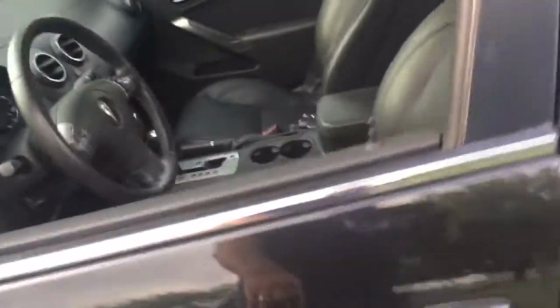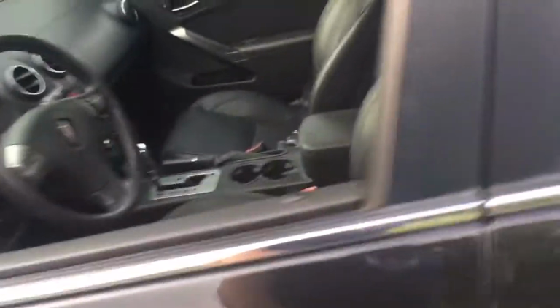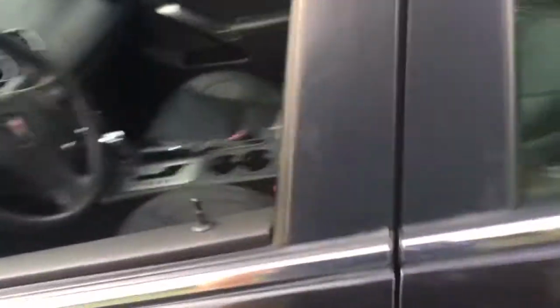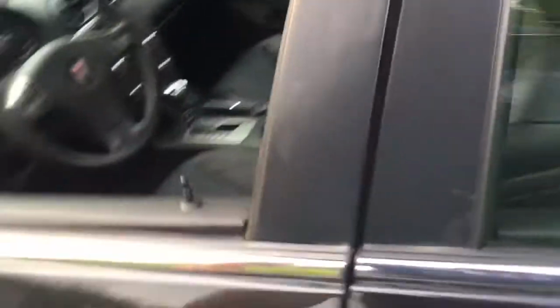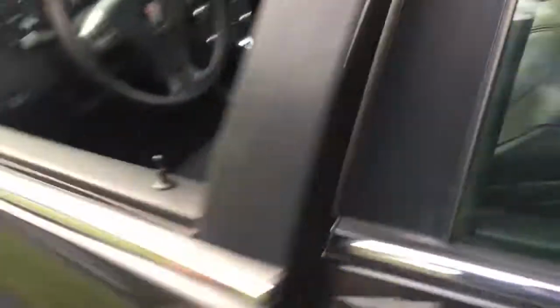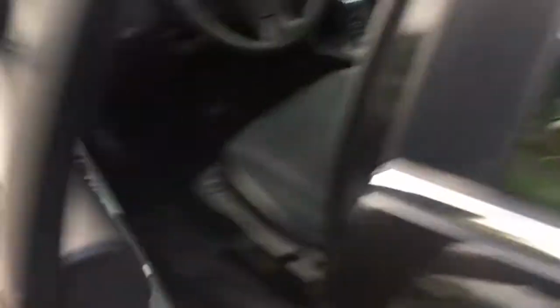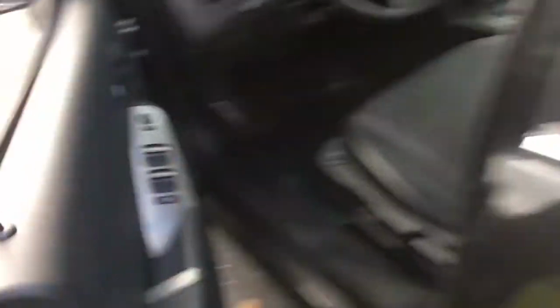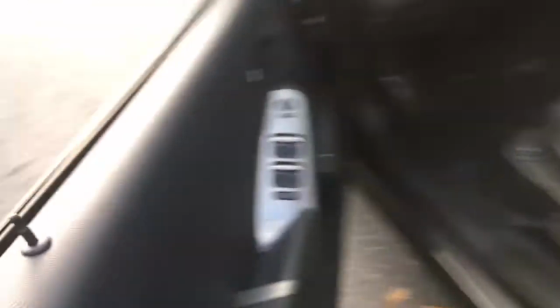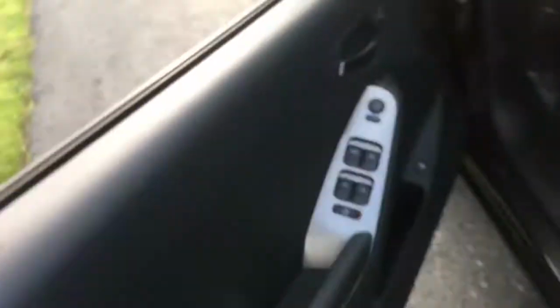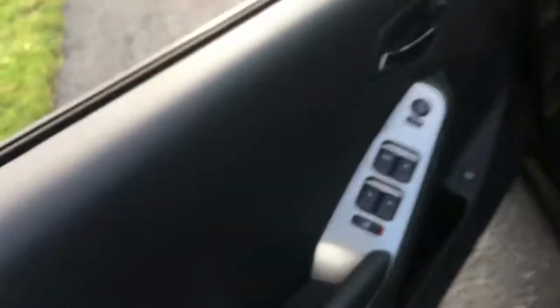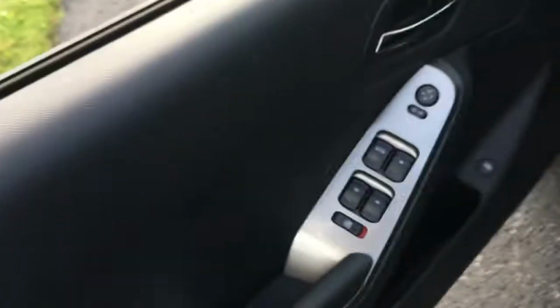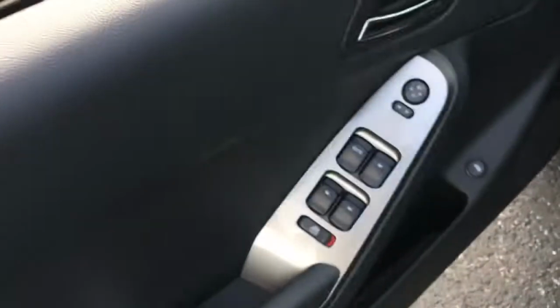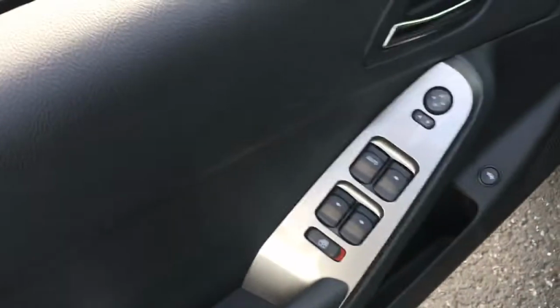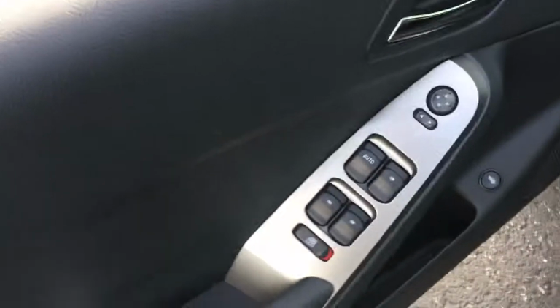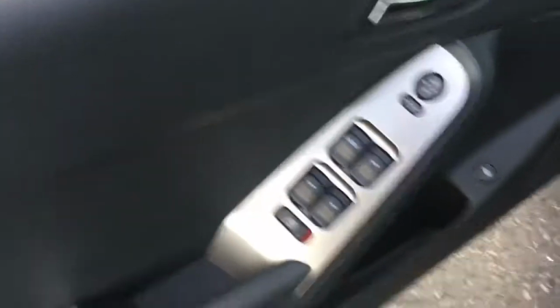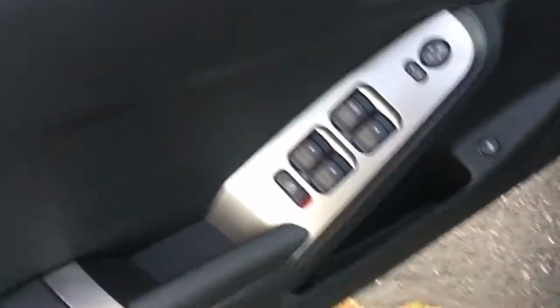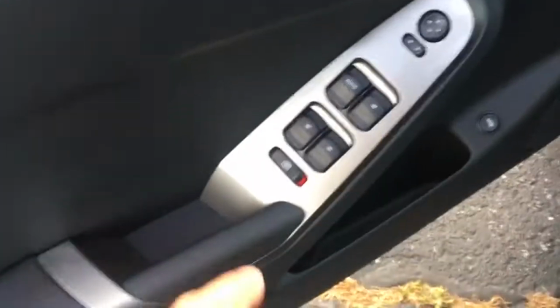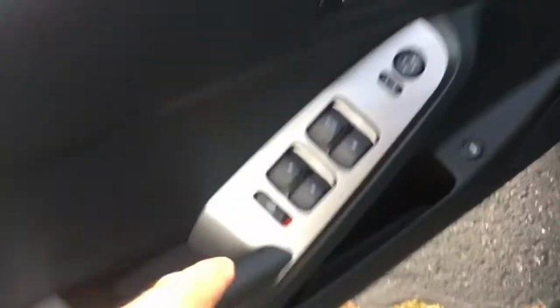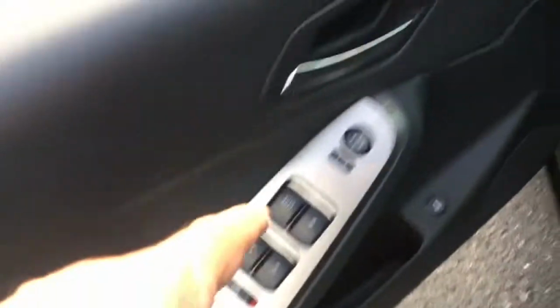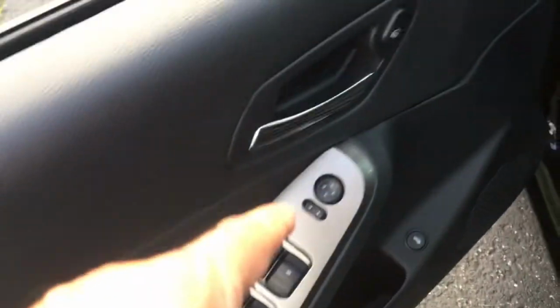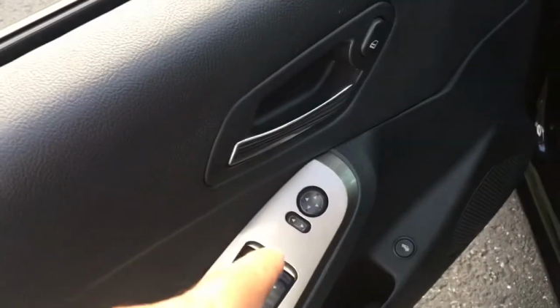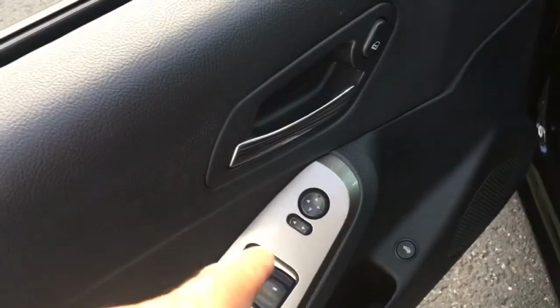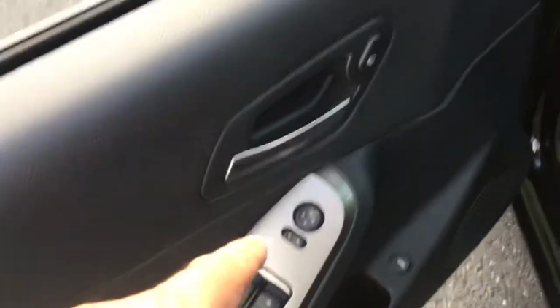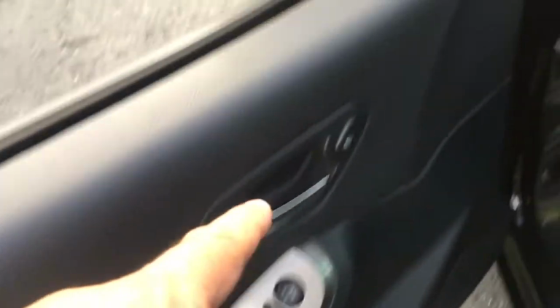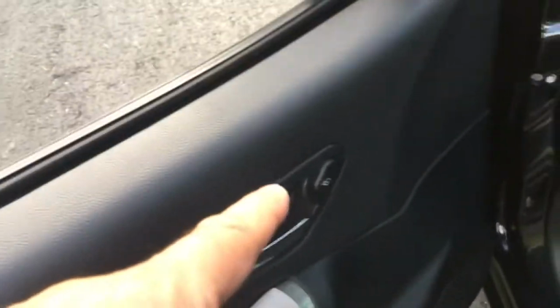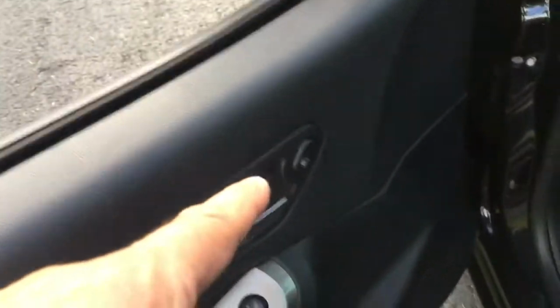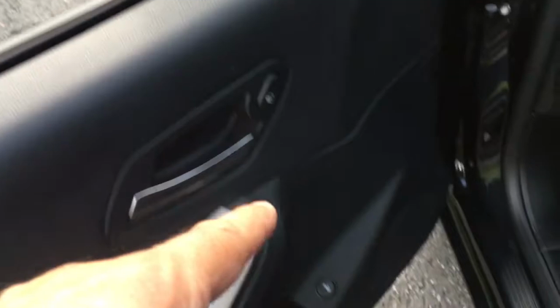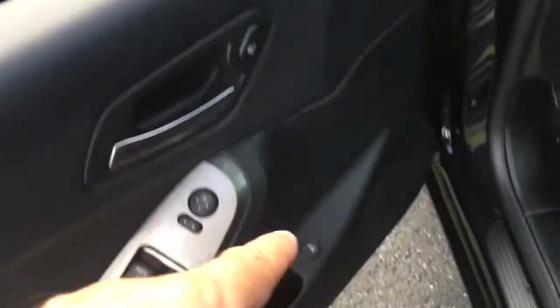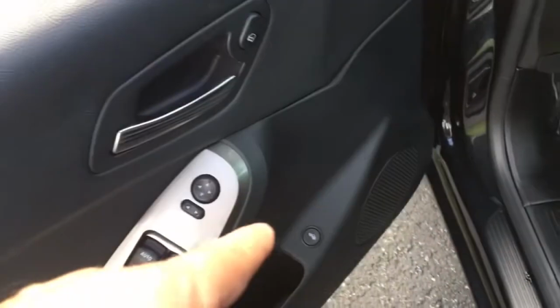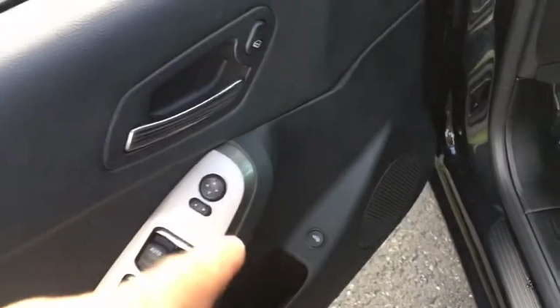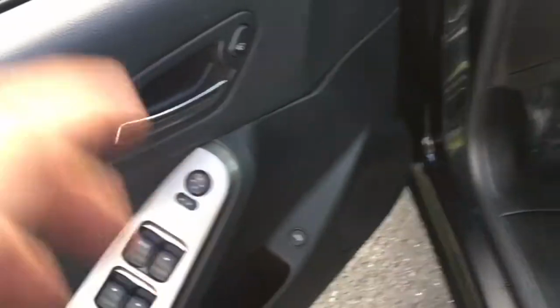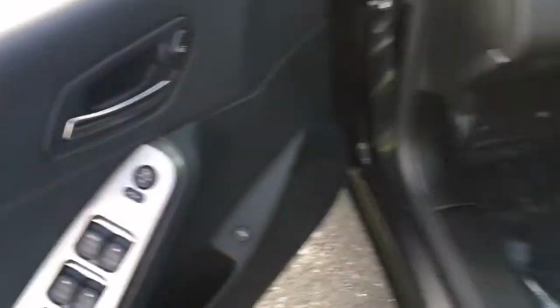Let's open up and look inside. You got power windows, power mirrors, power locks, and power trunk.